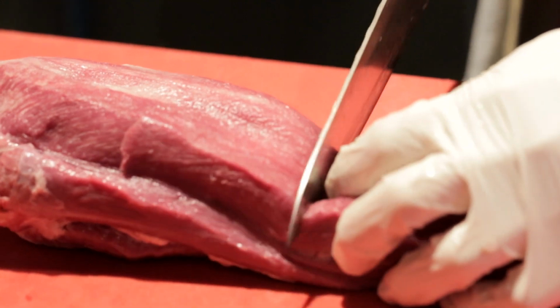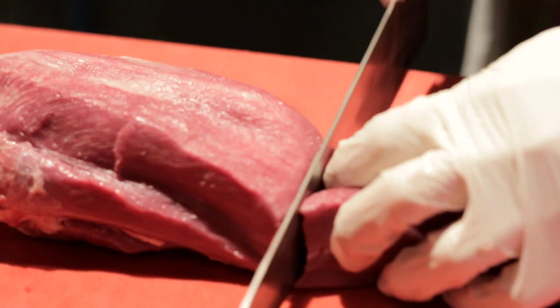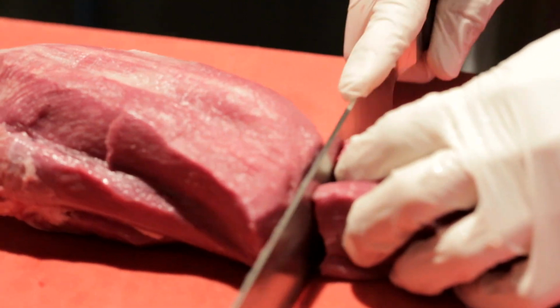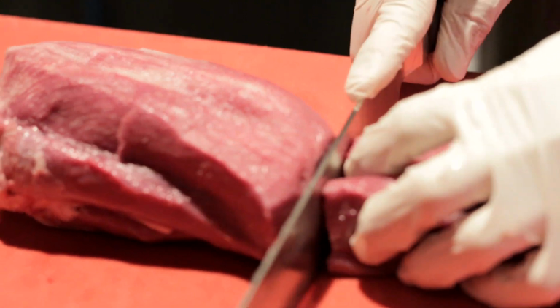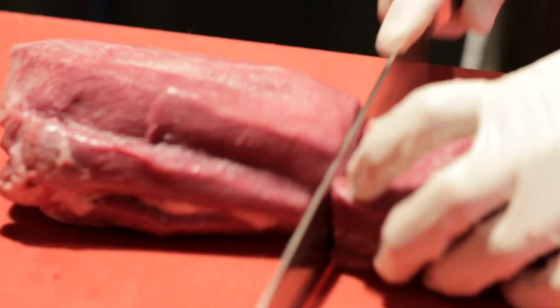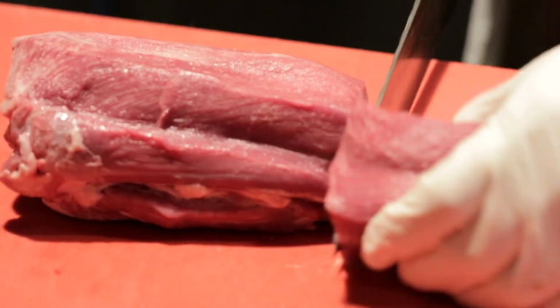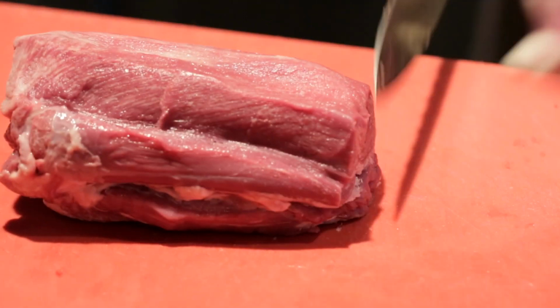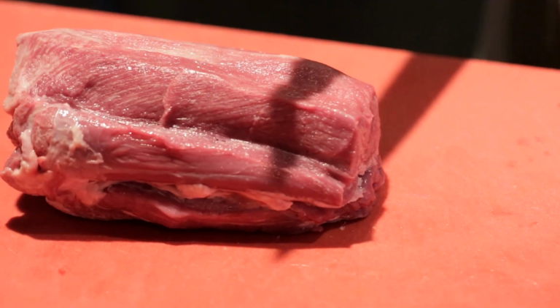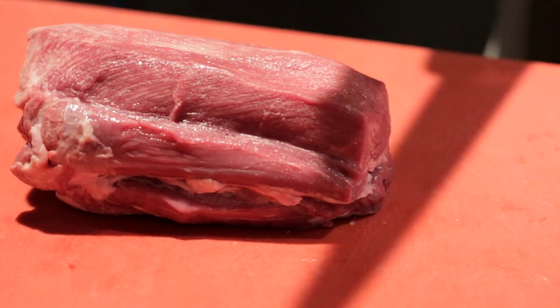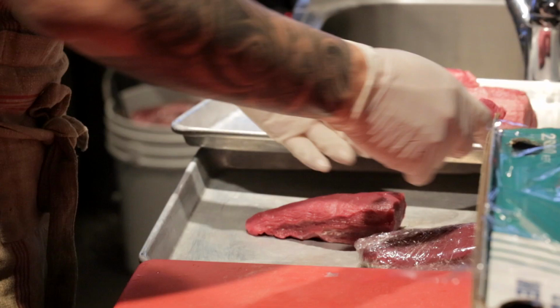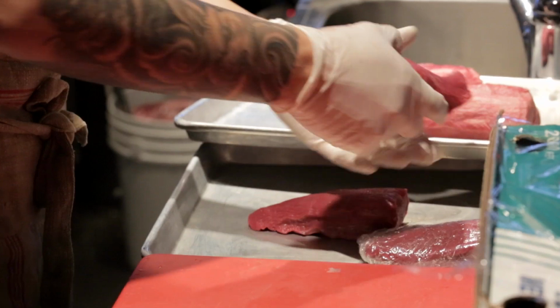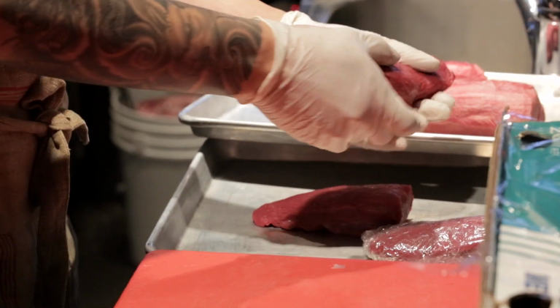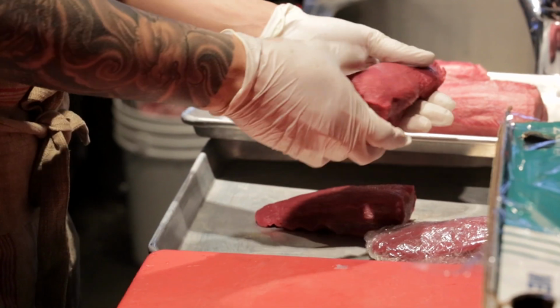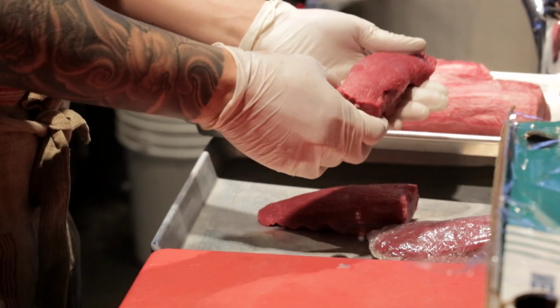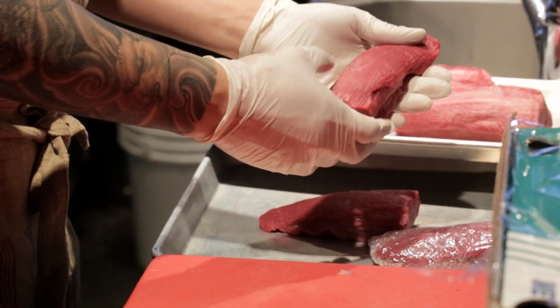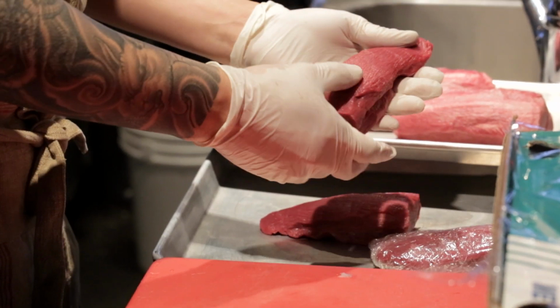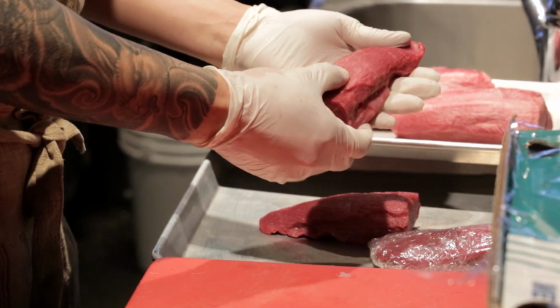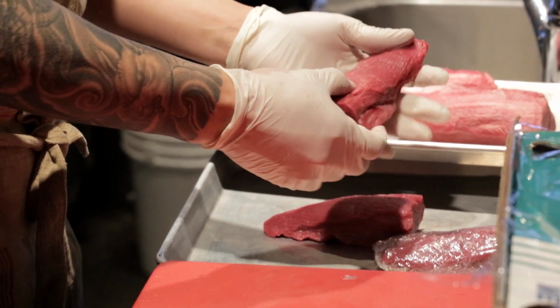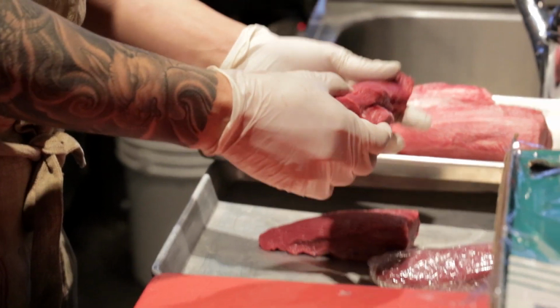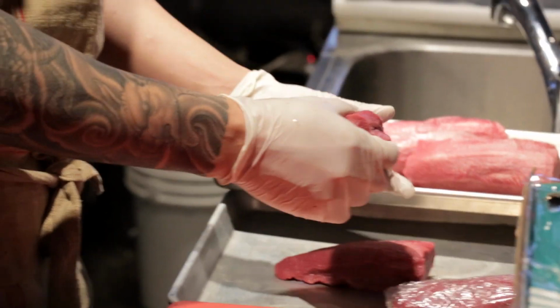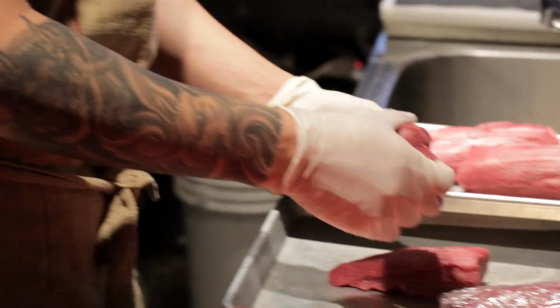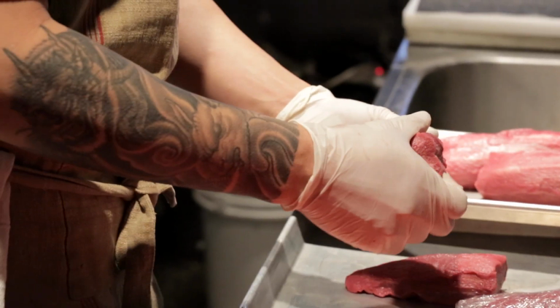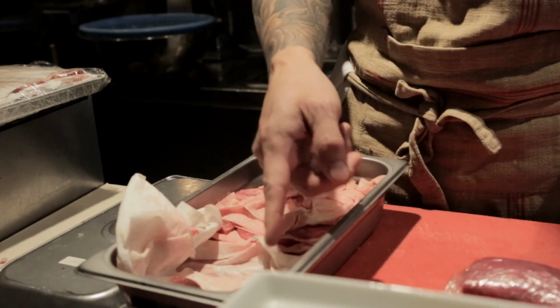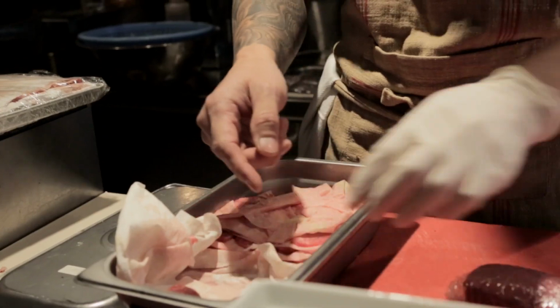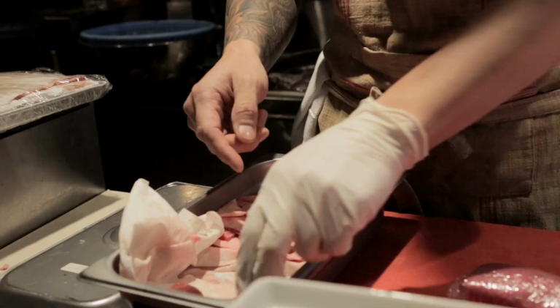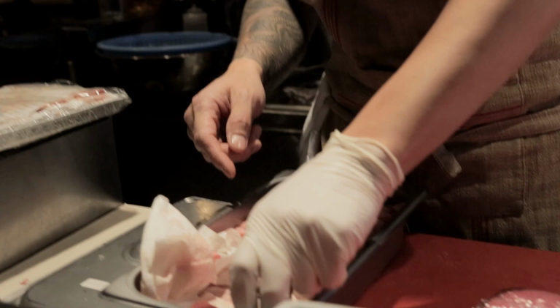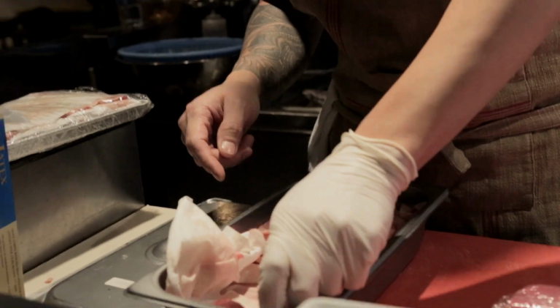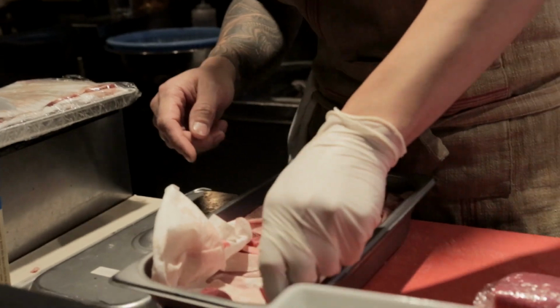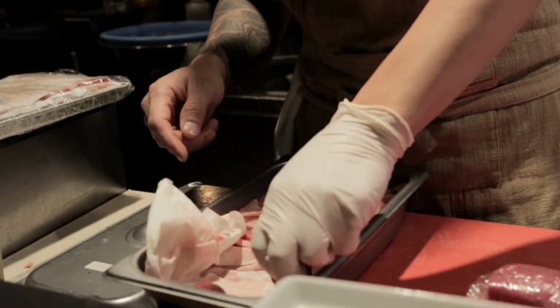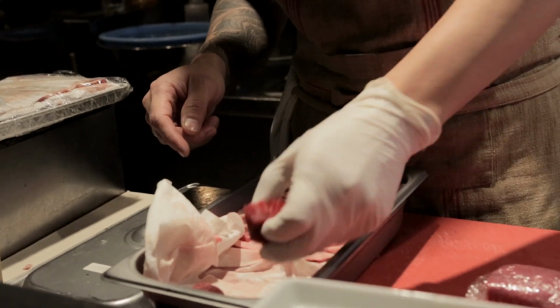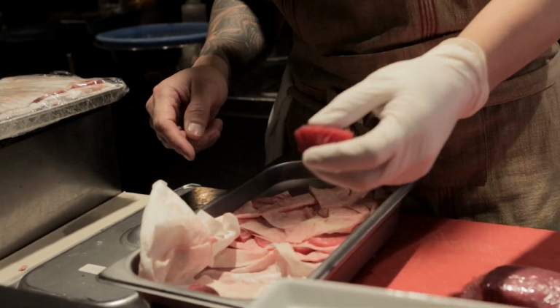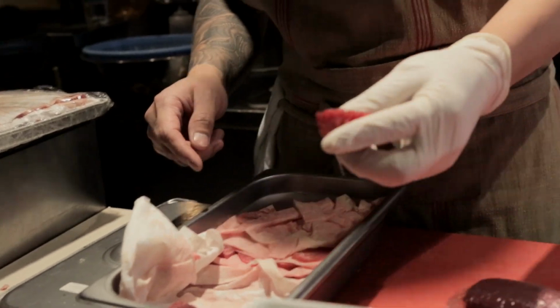The tip is what we use for the experience, so once they're frozen we can cut it like this.